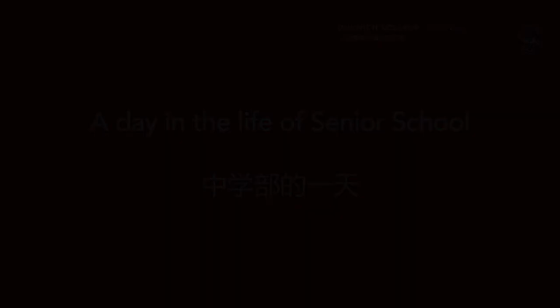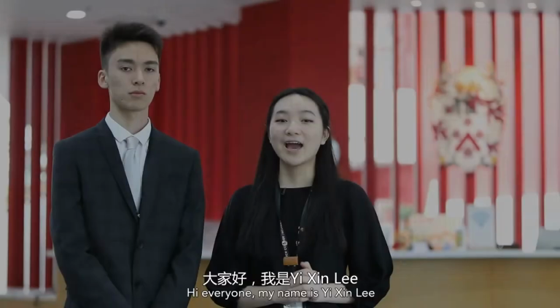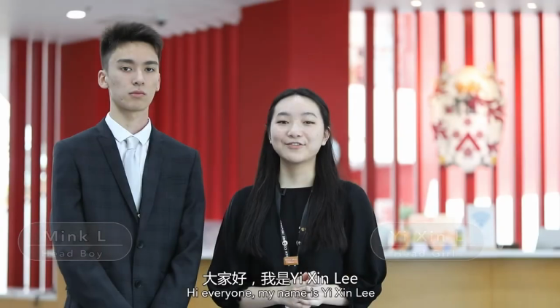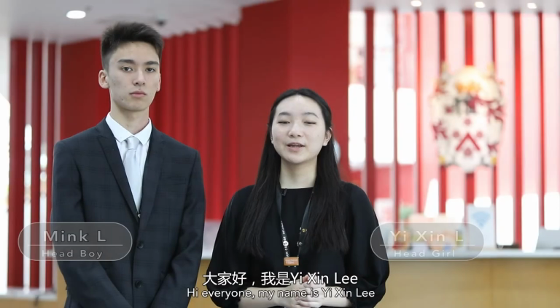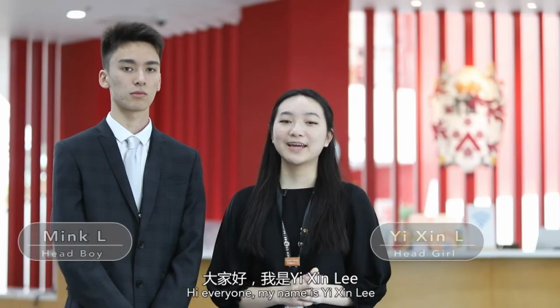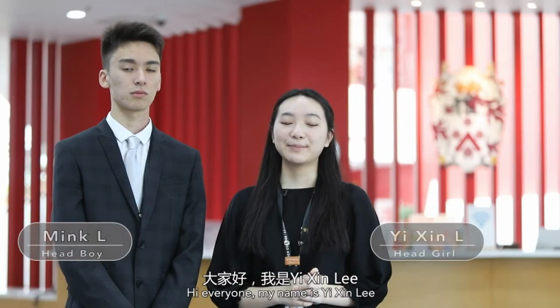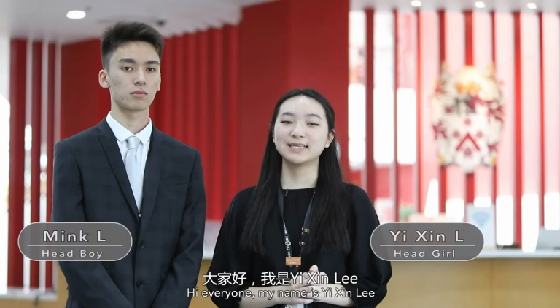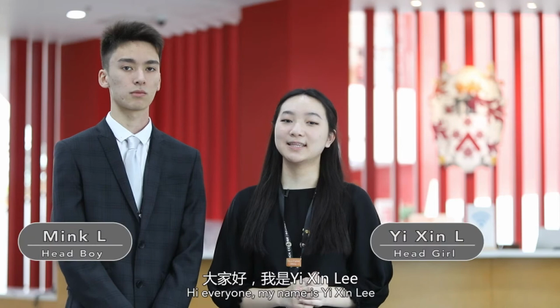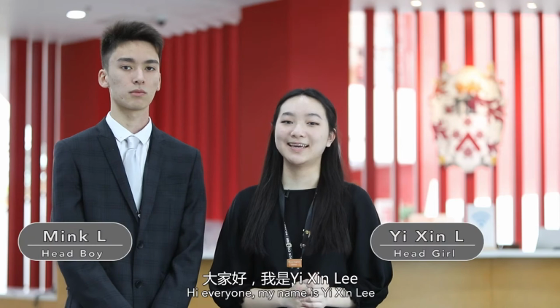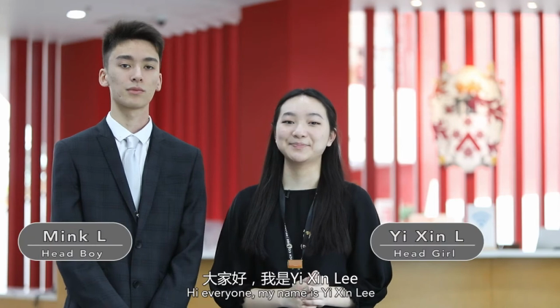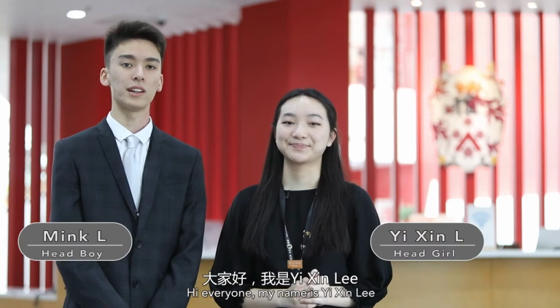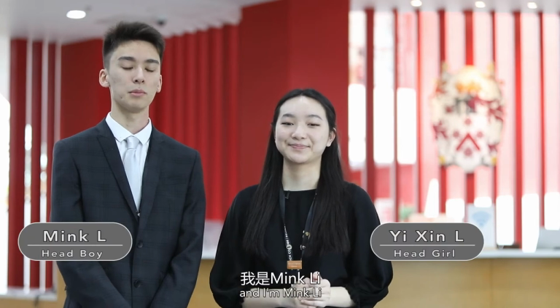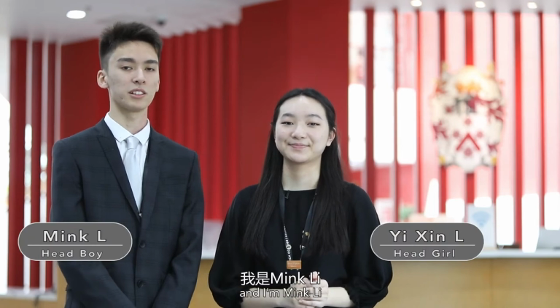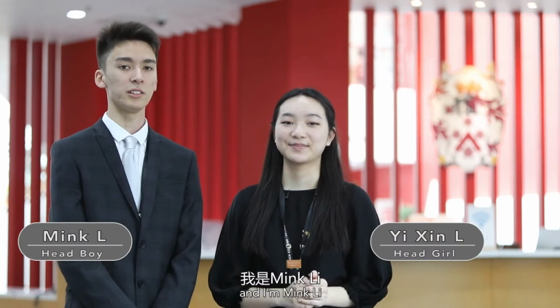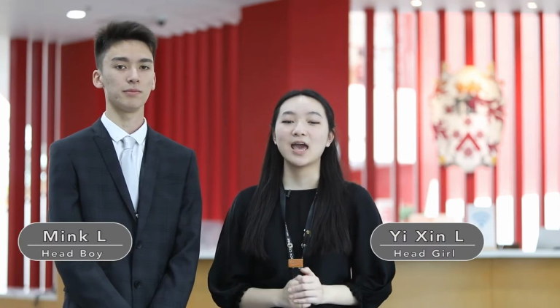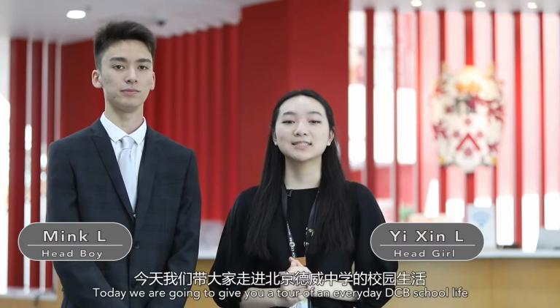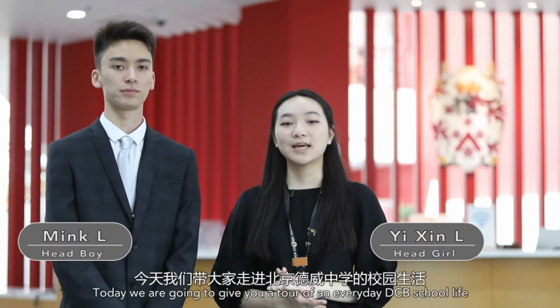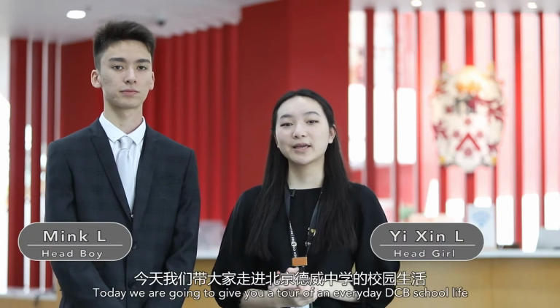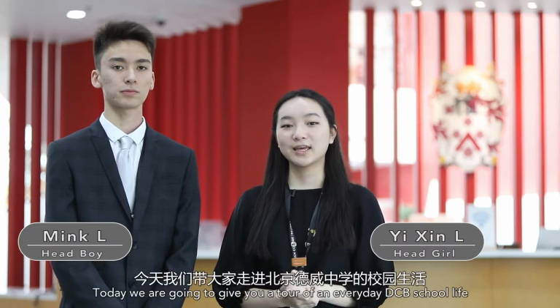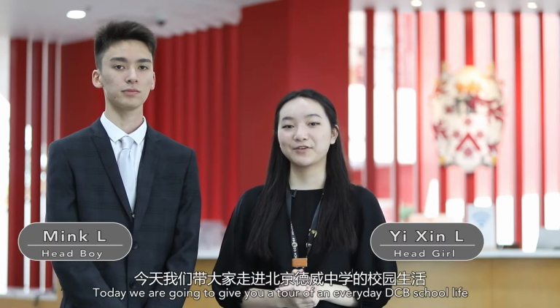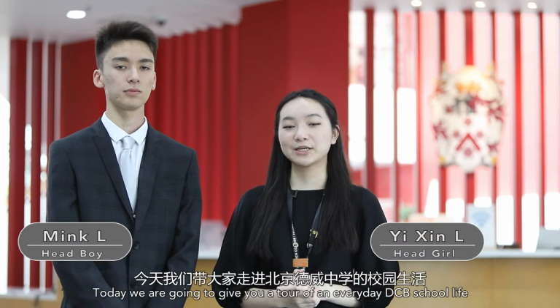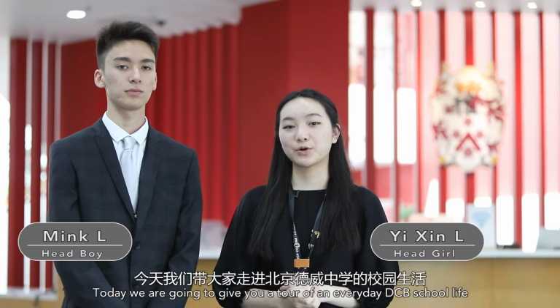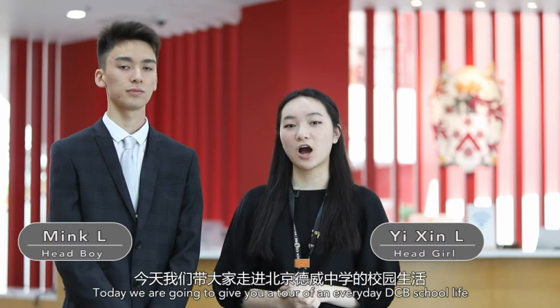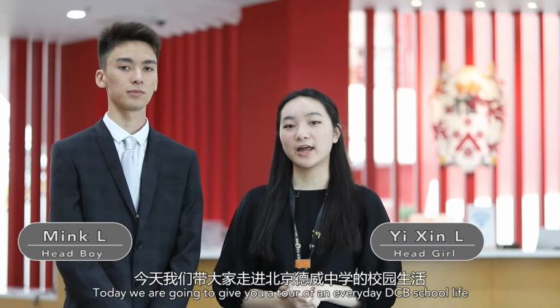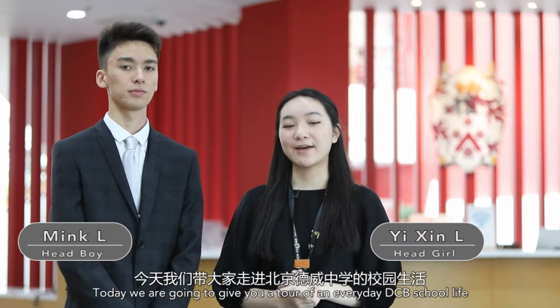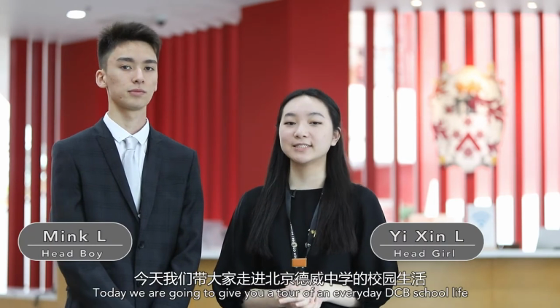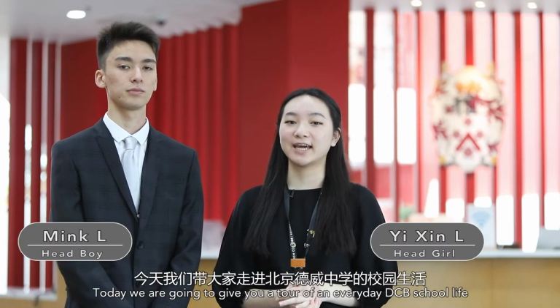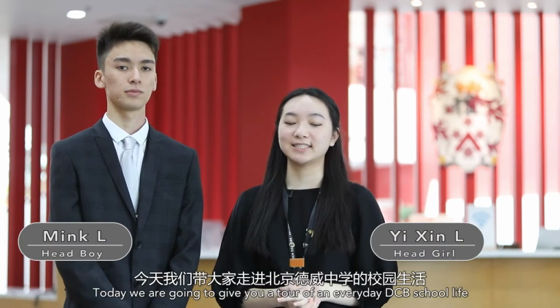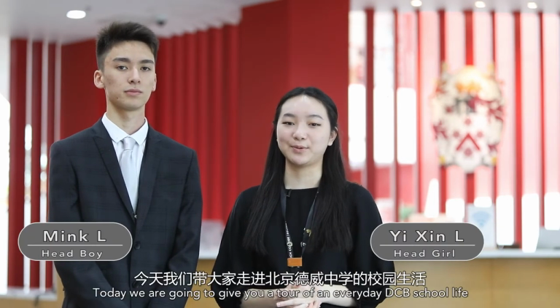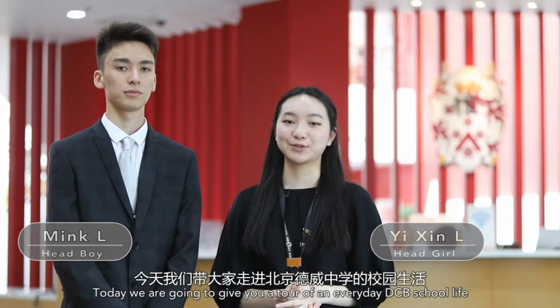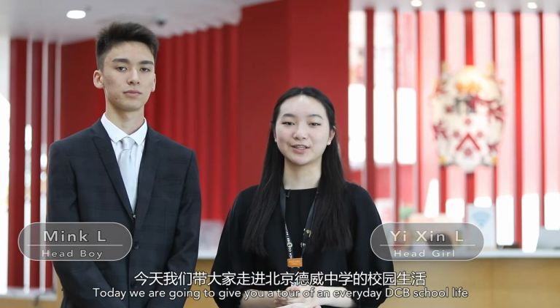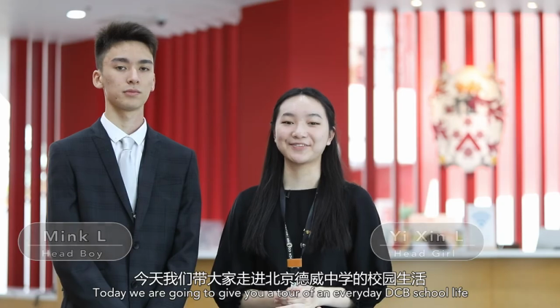Hi everyone, my name is Yi Sun Li, and I'm Ming Li. Today we're going to give you a tour of an everyday DCB school life.